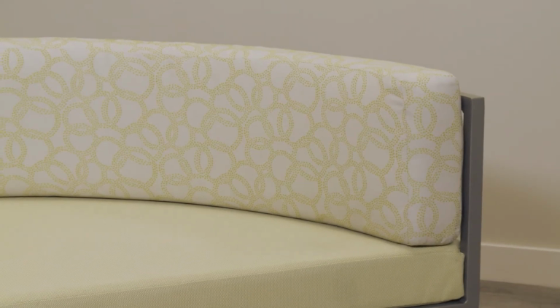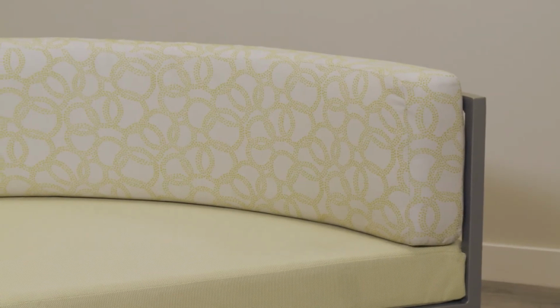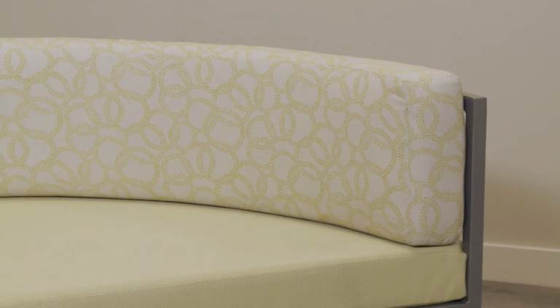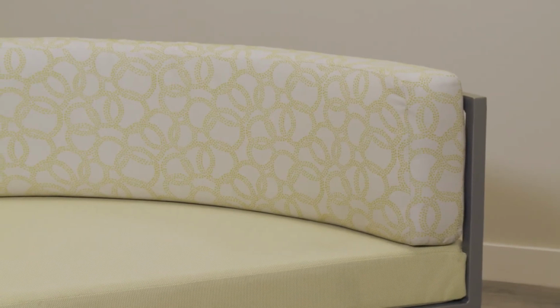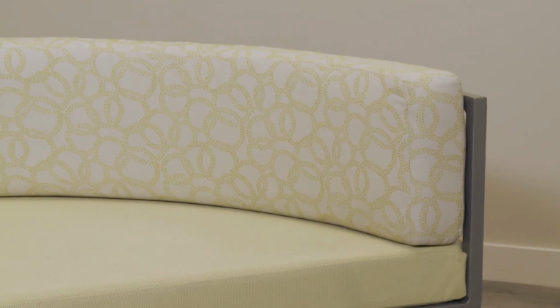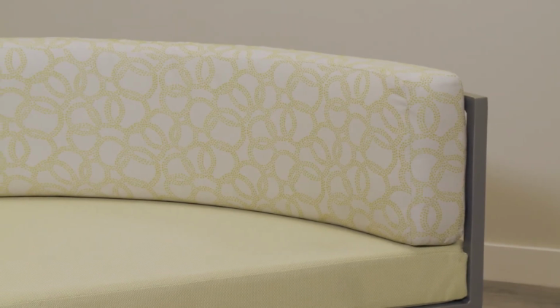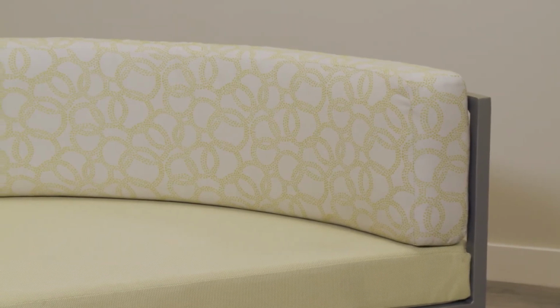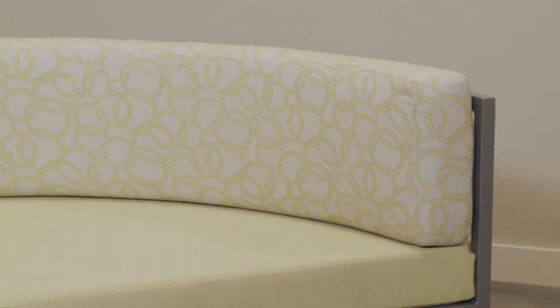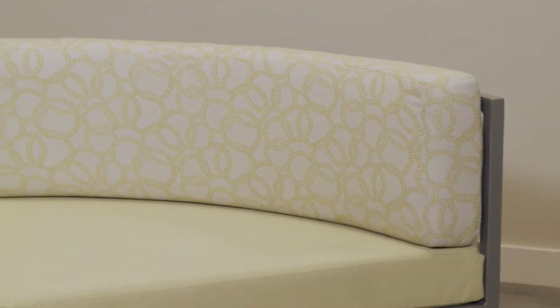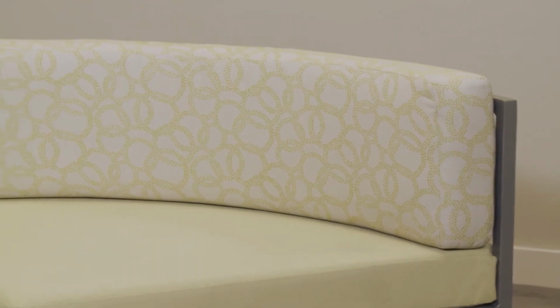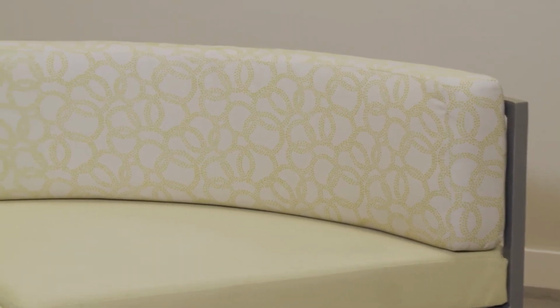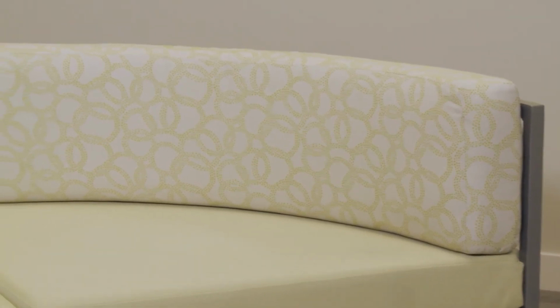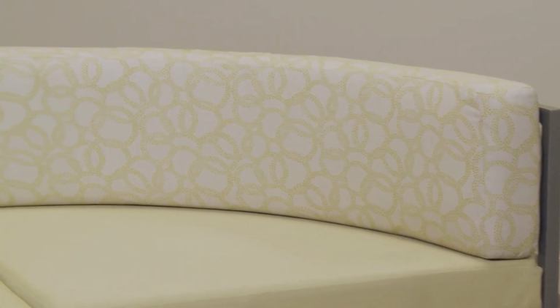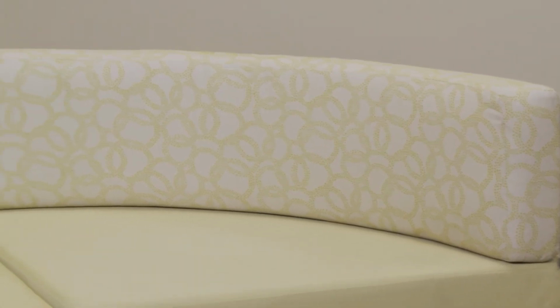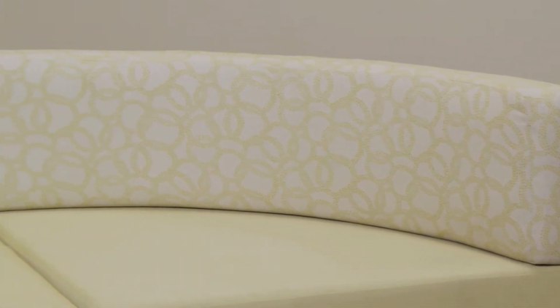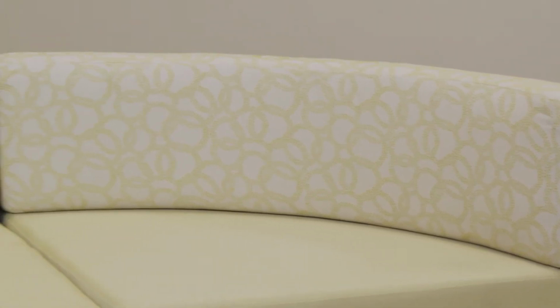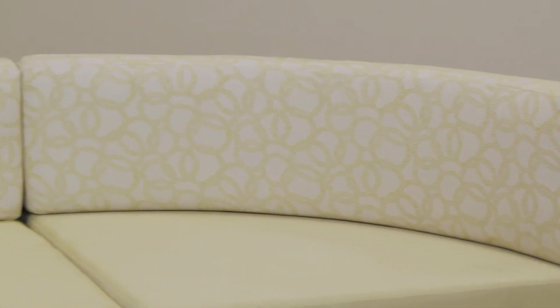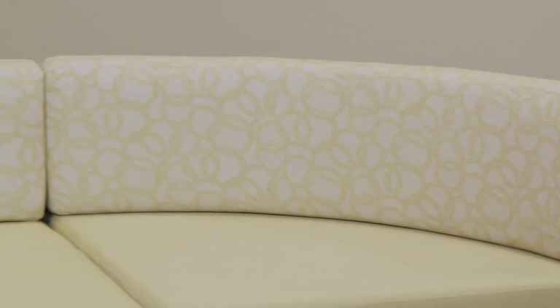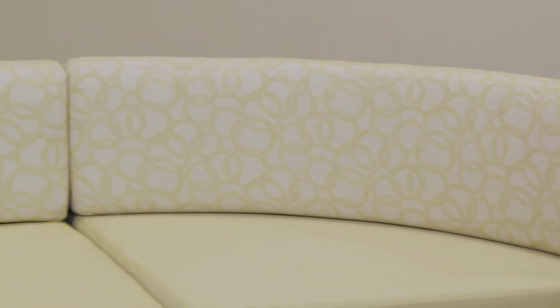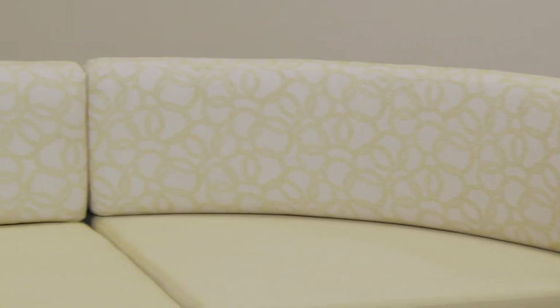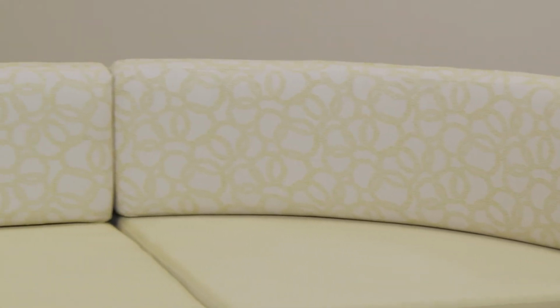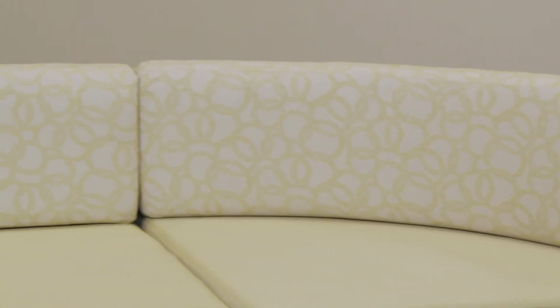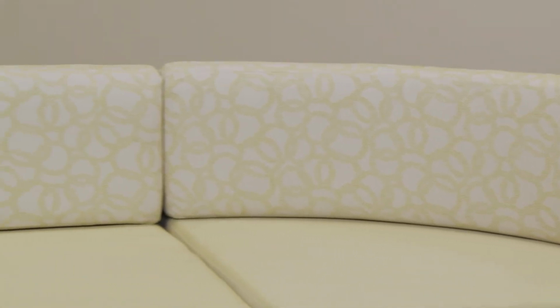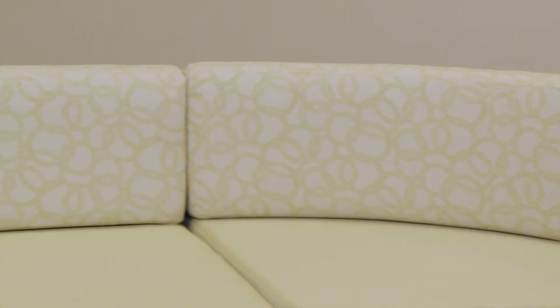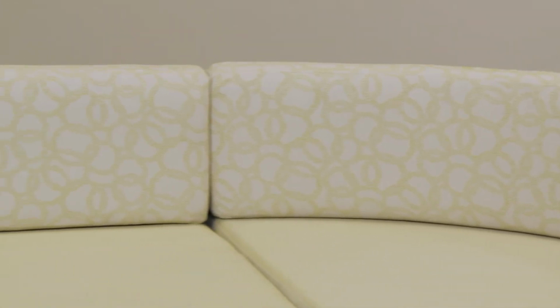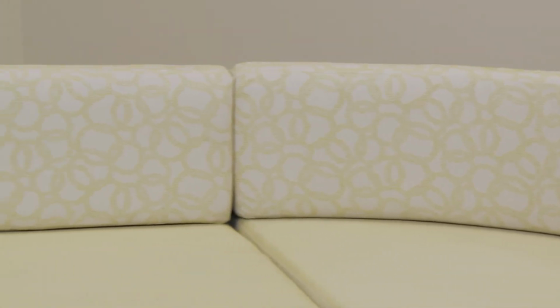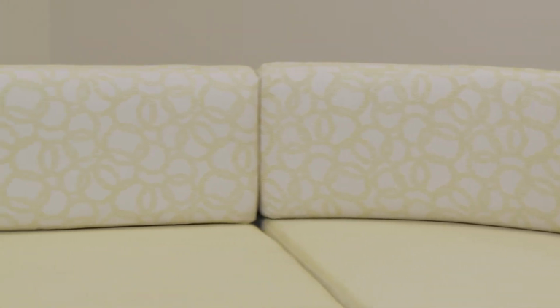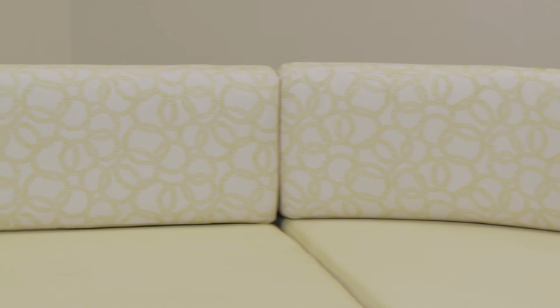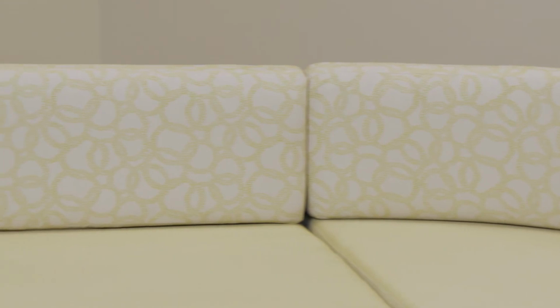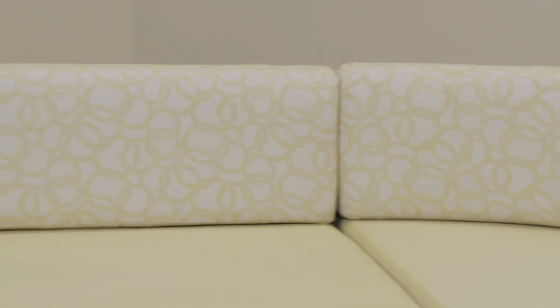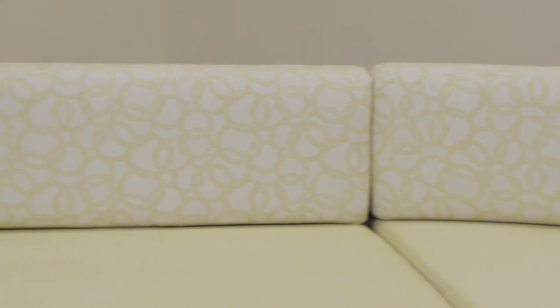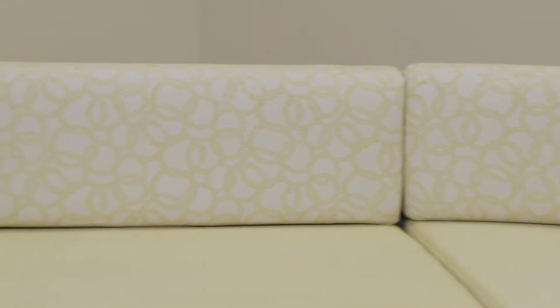Once the snaps are secured, your modular Cabana Club seats are ready to be enjoyed.